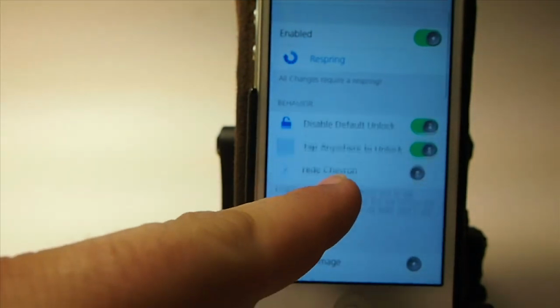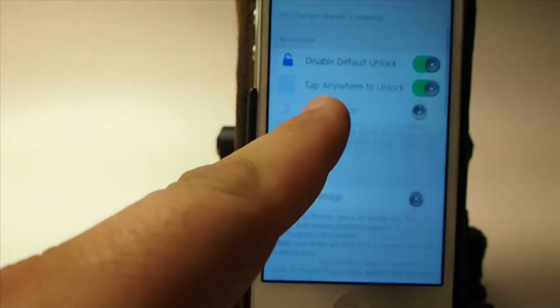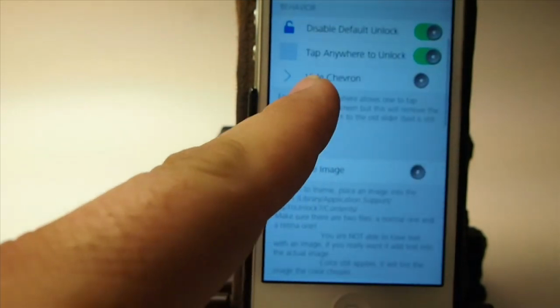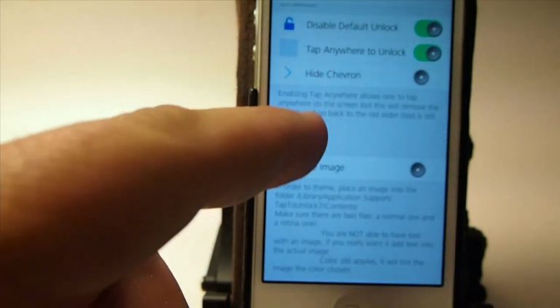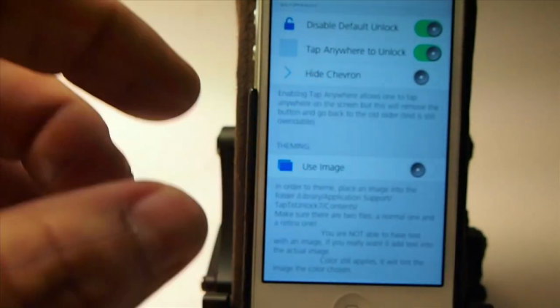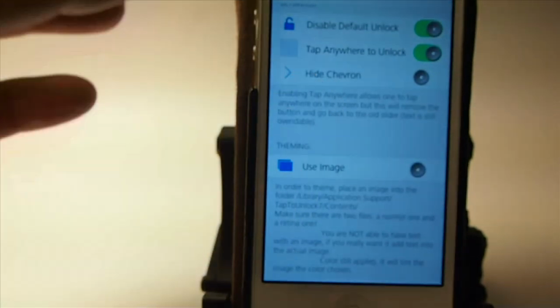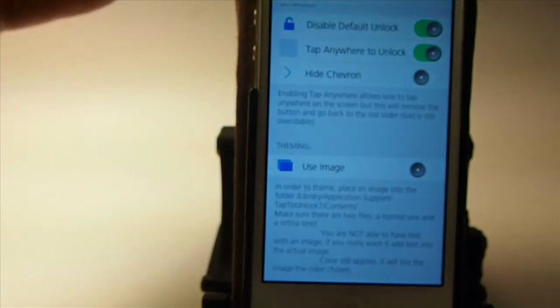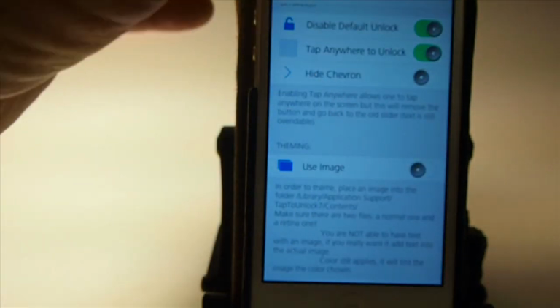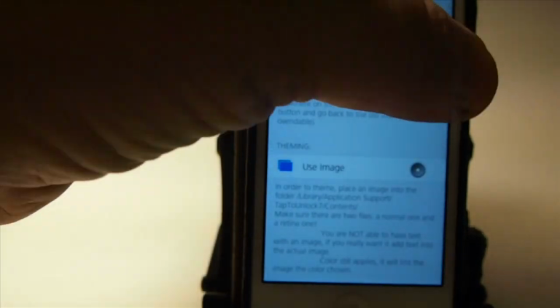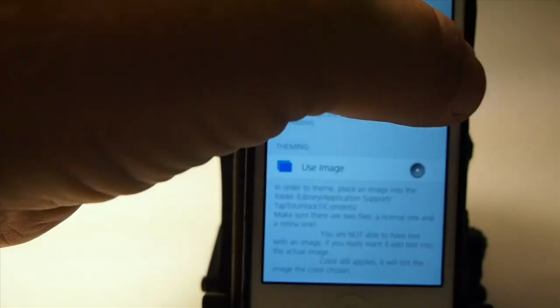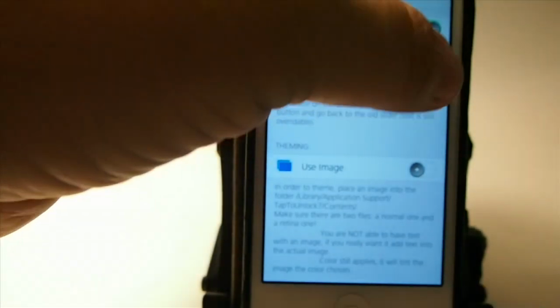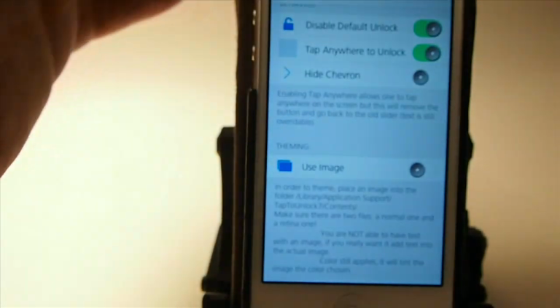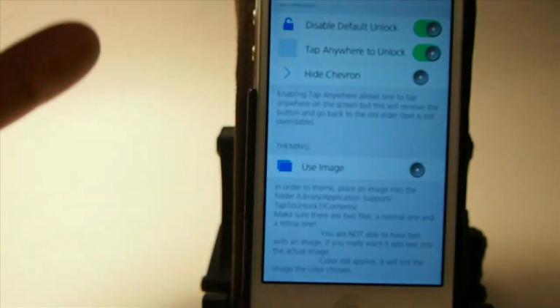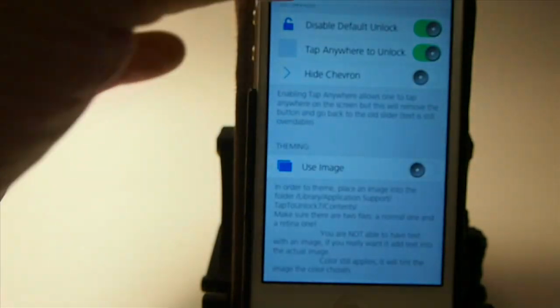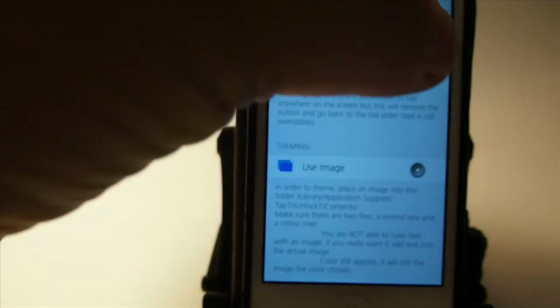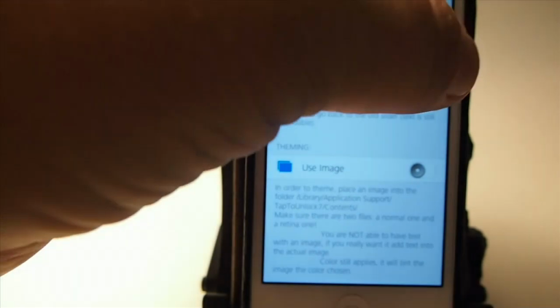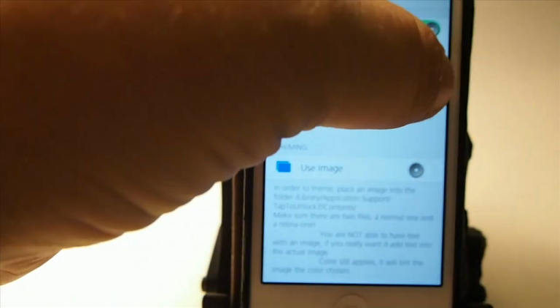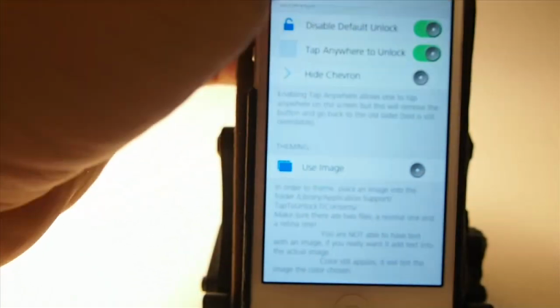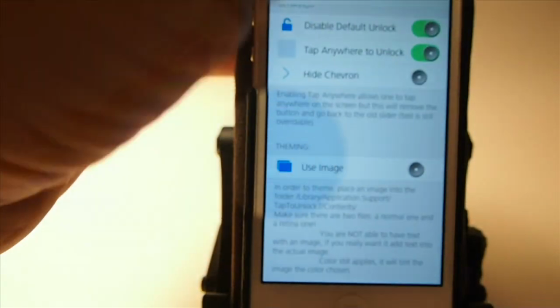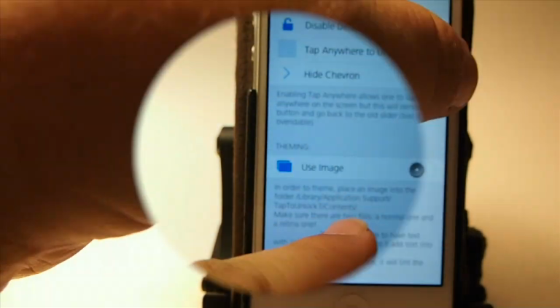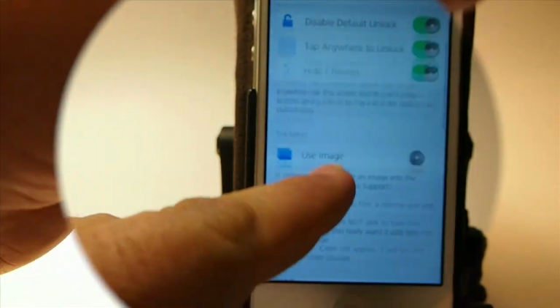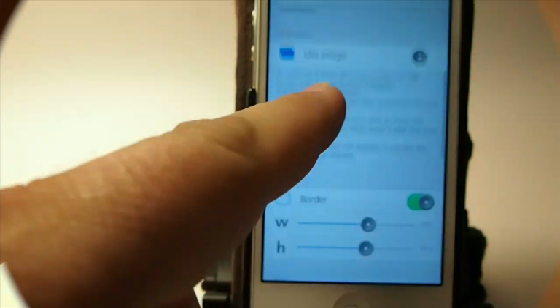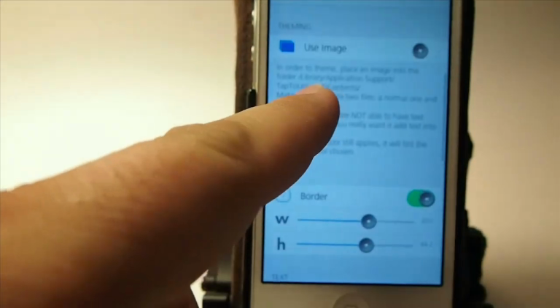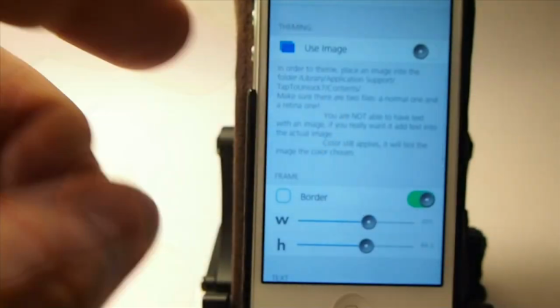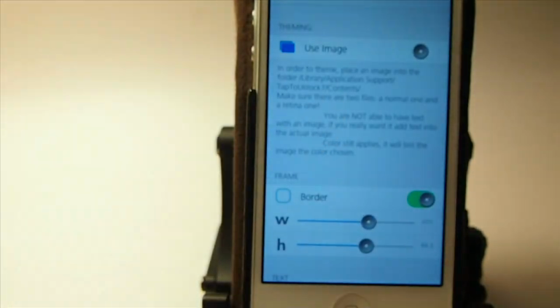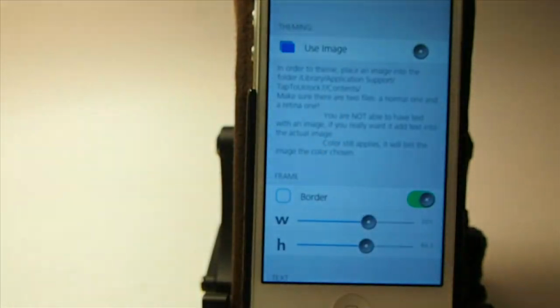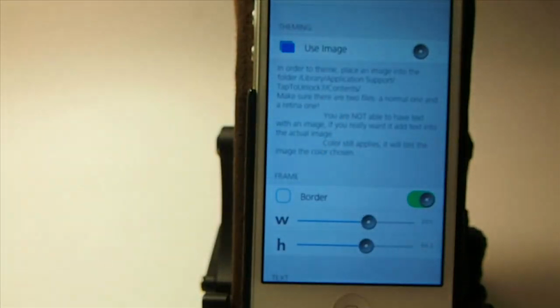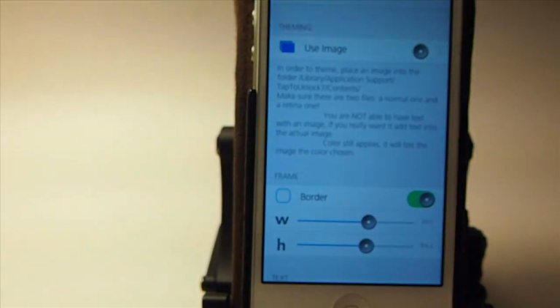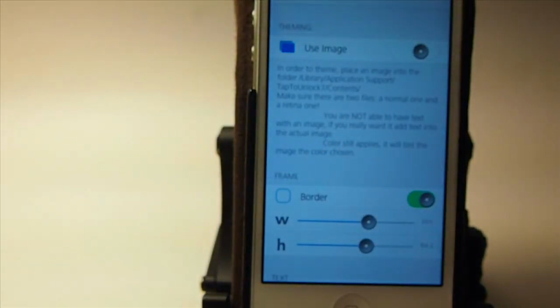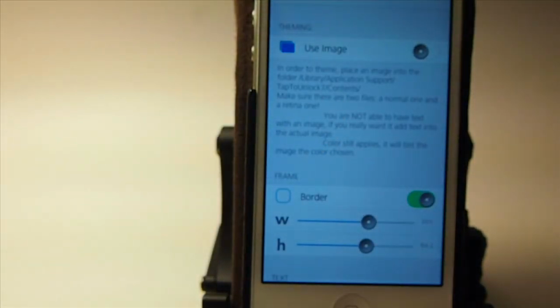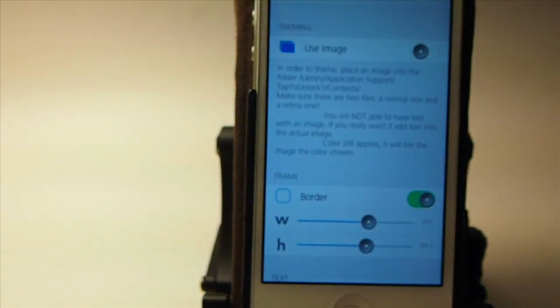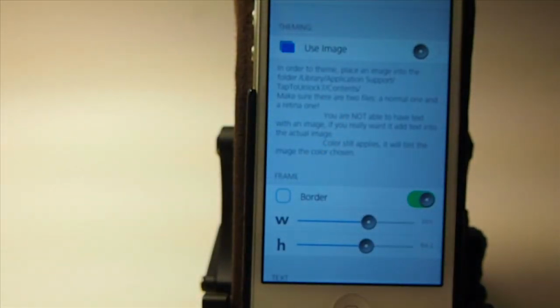And you can hide the little chevrons, and we'll turn that on as well. And right here, guys, is something that you can do.